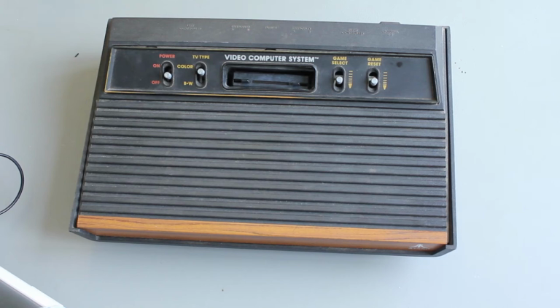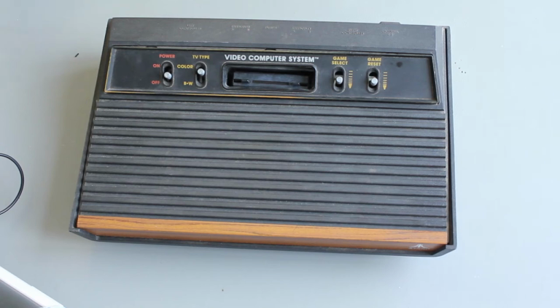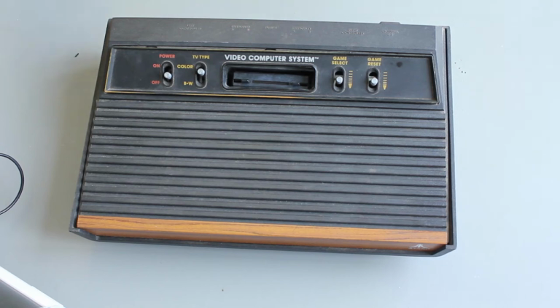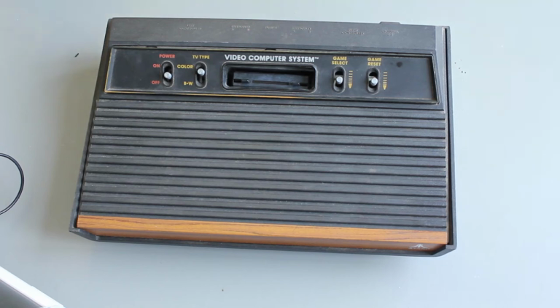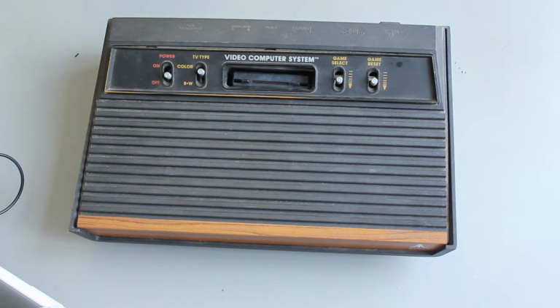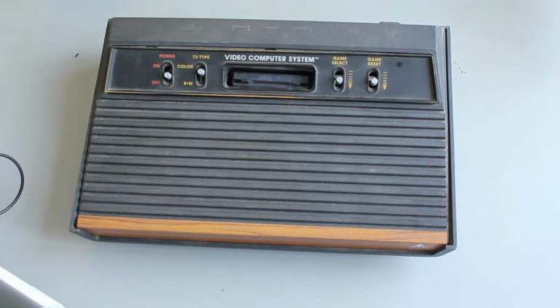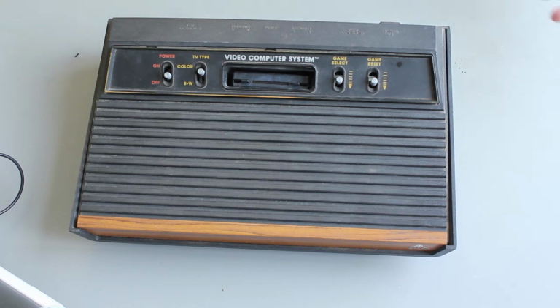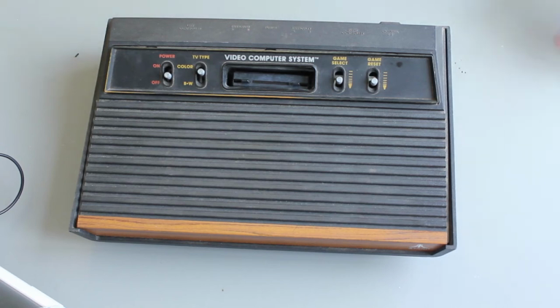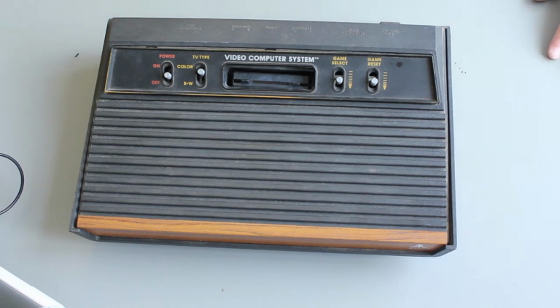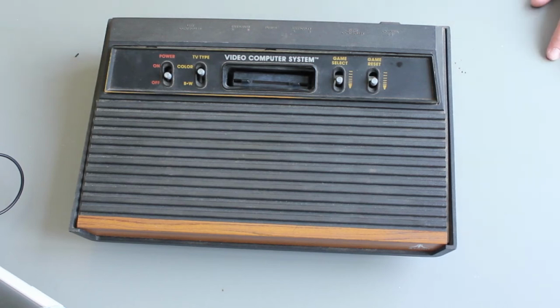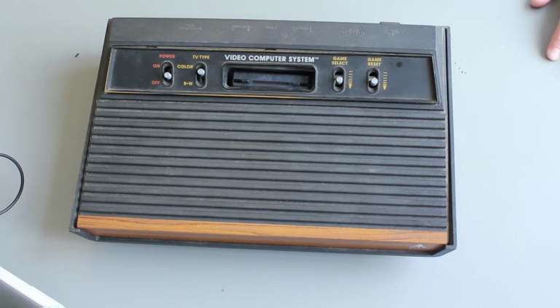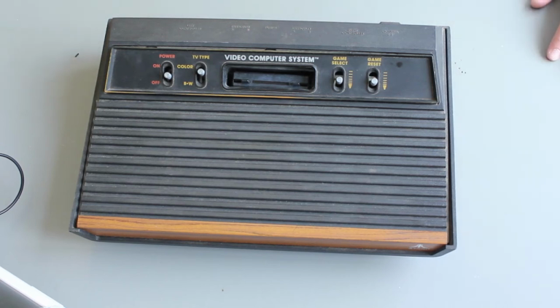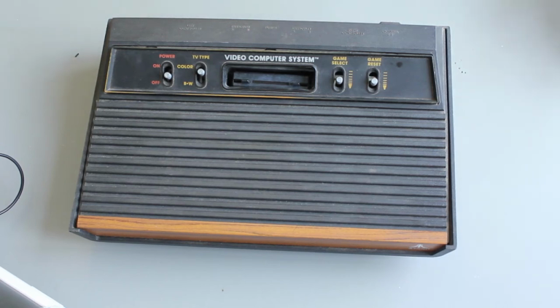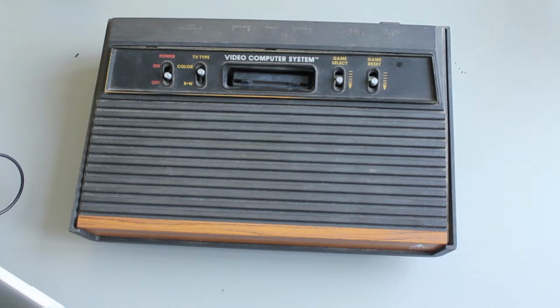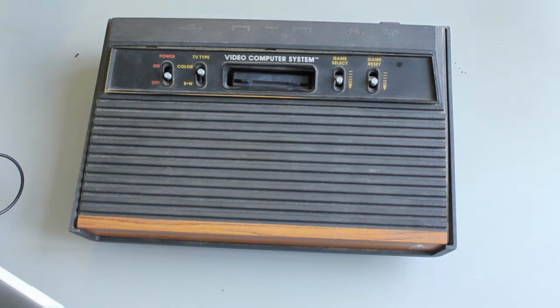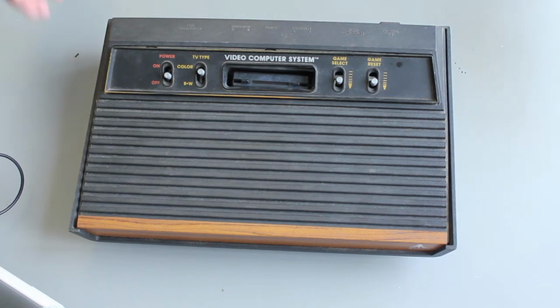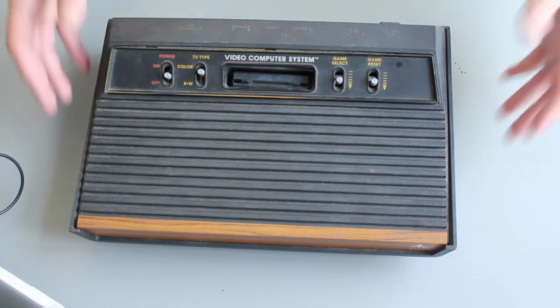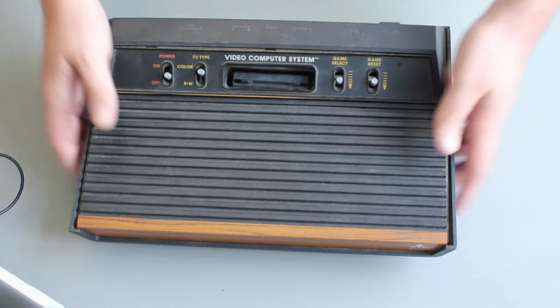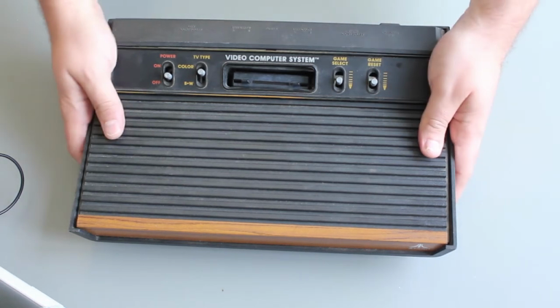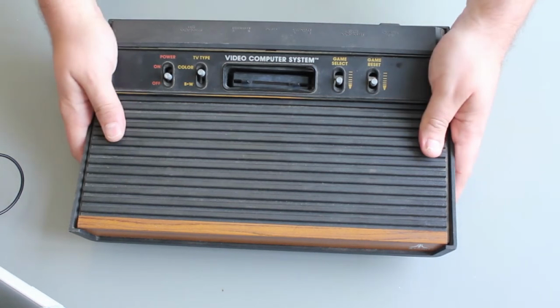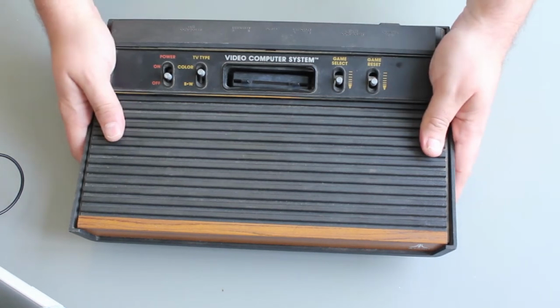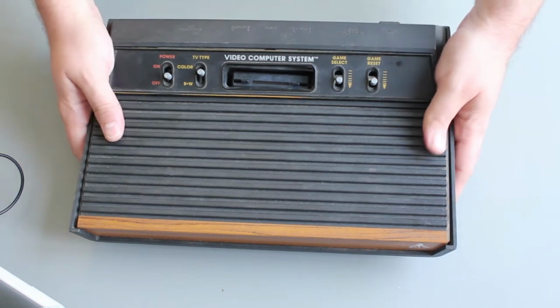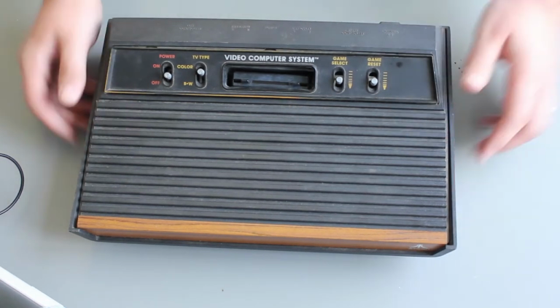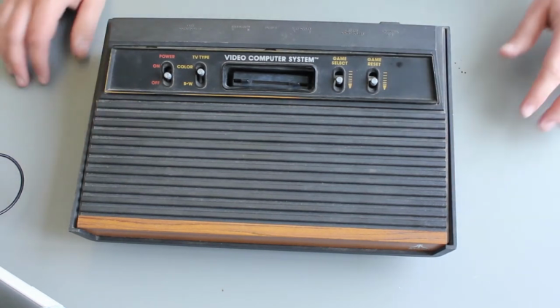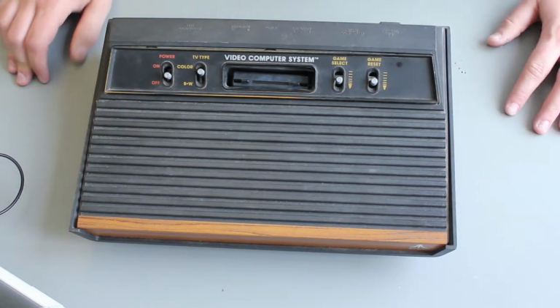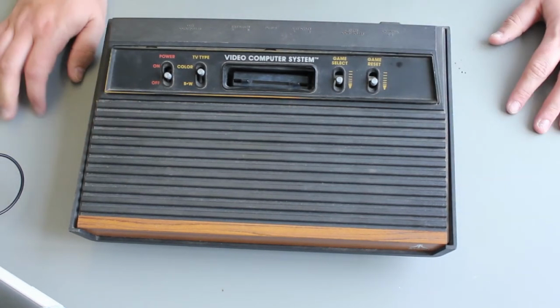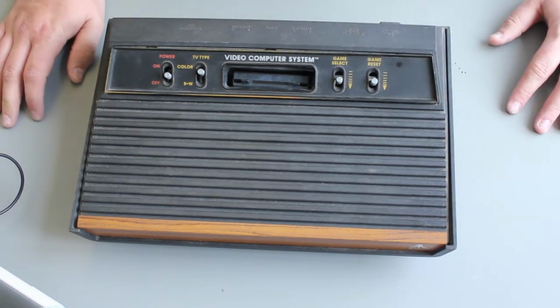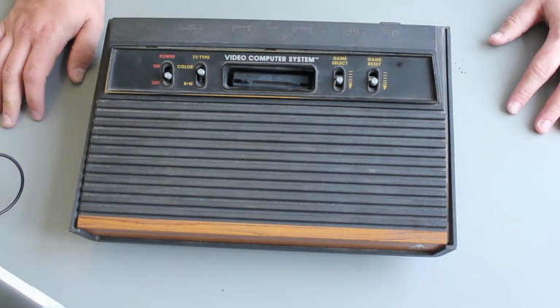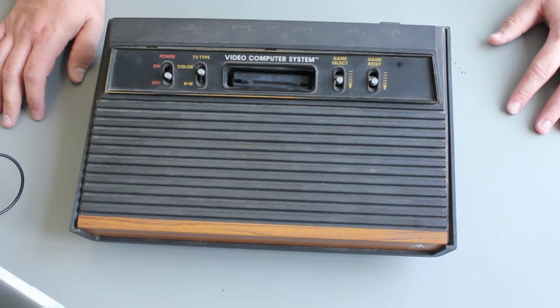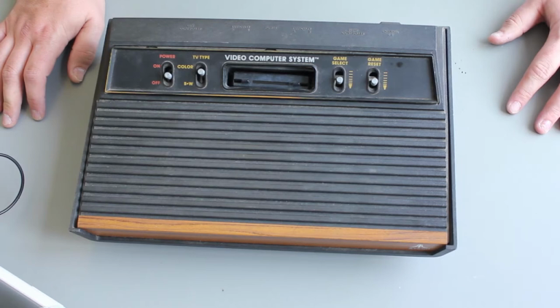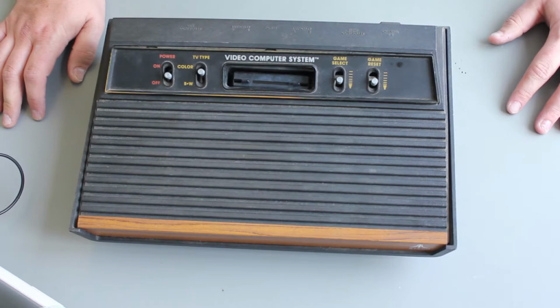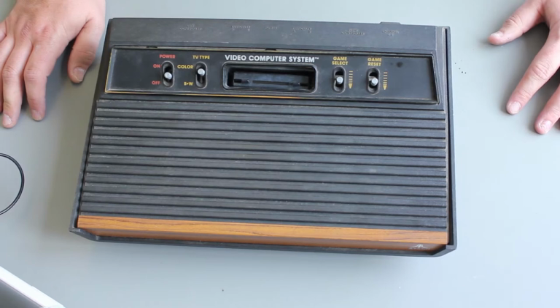Hi, welcome to 16-Bit Bench, Matt here. Today we're going to be taking a look at the Atari 2600.